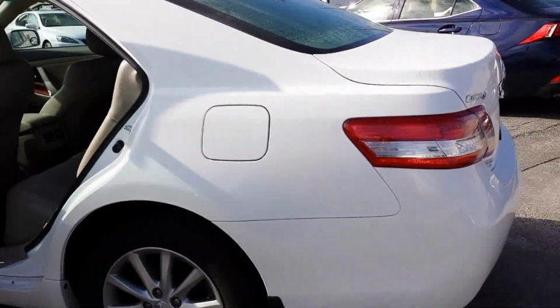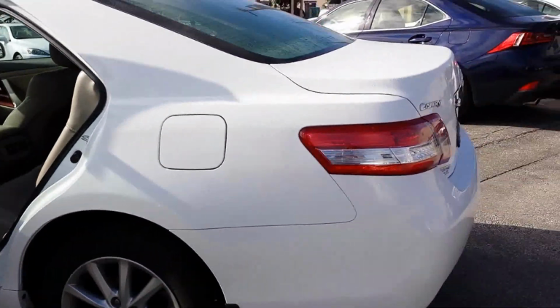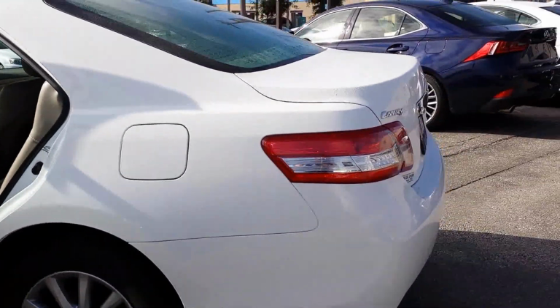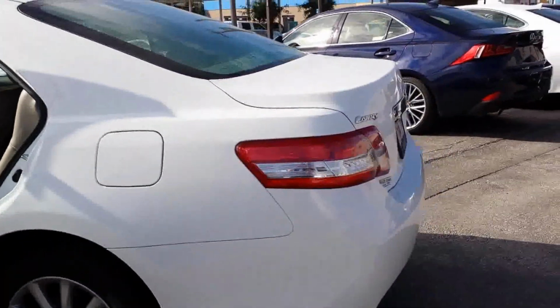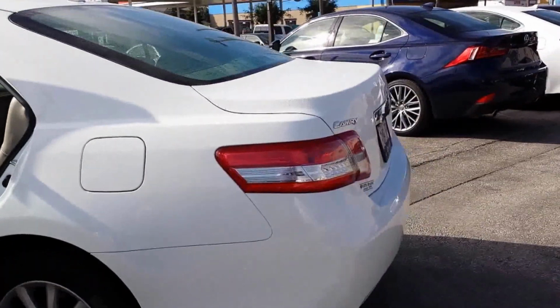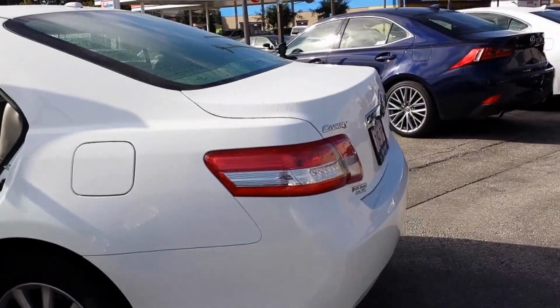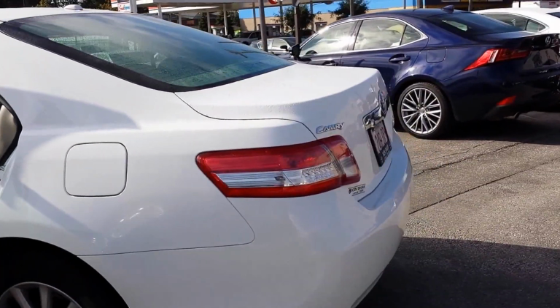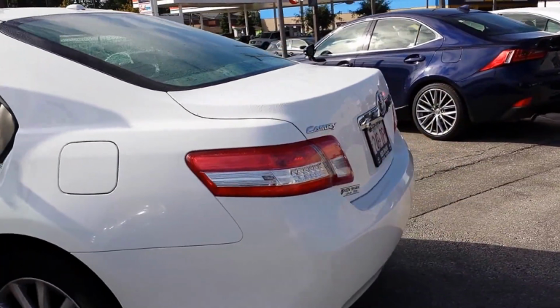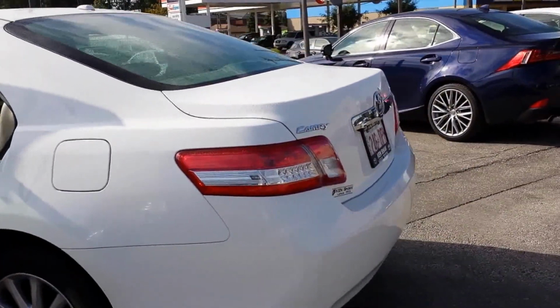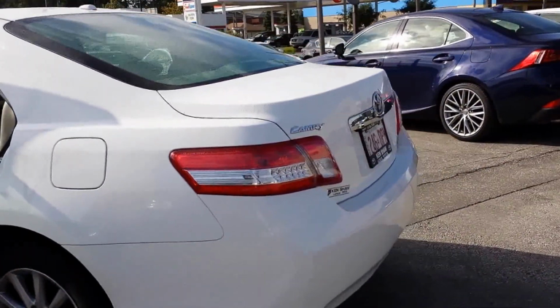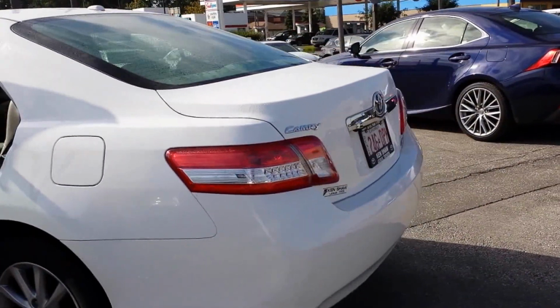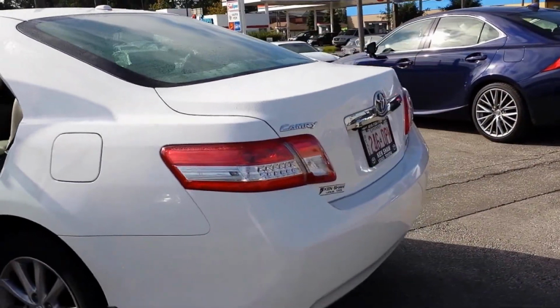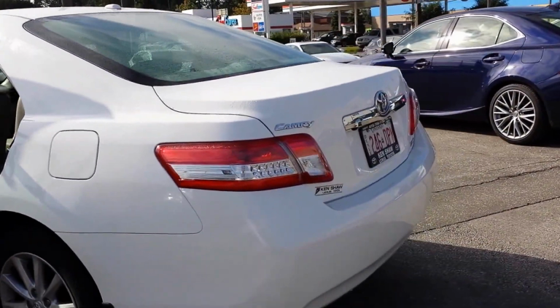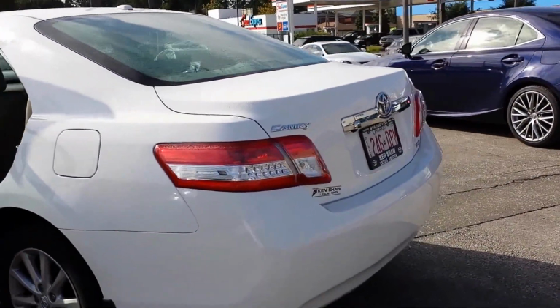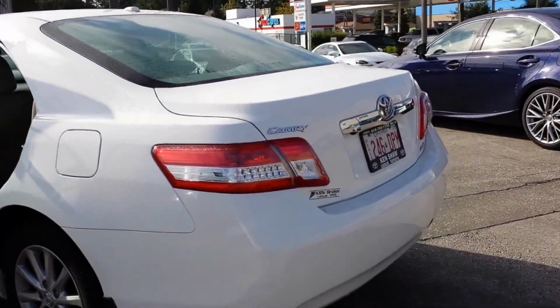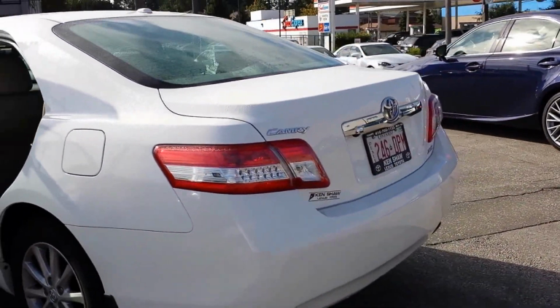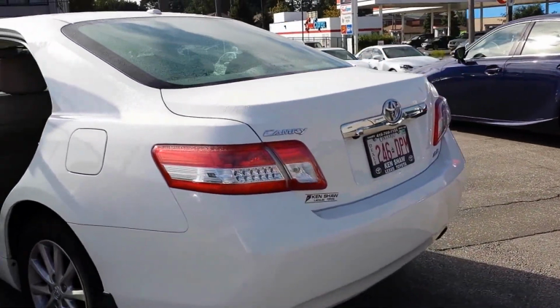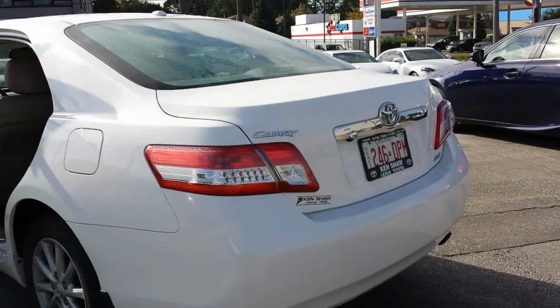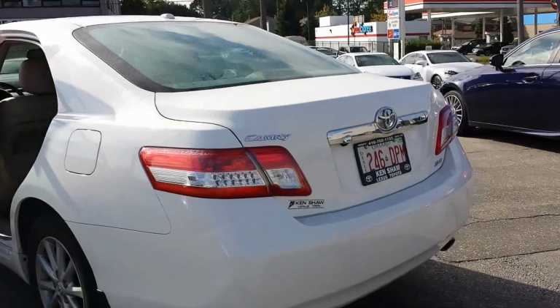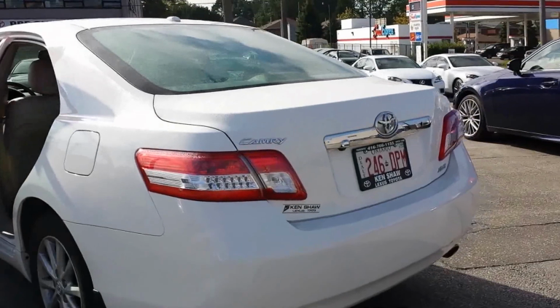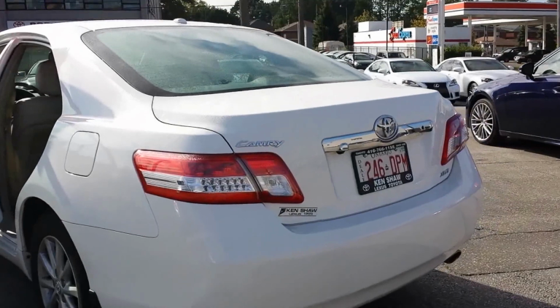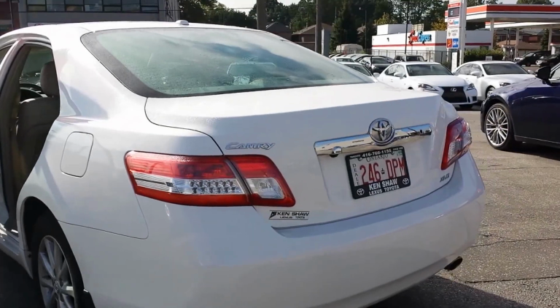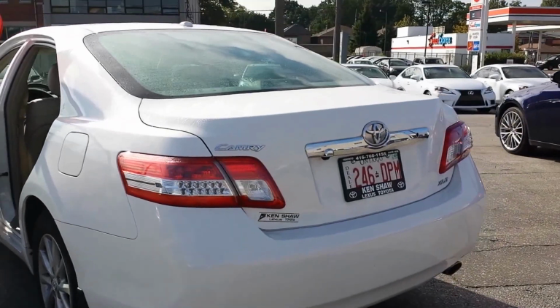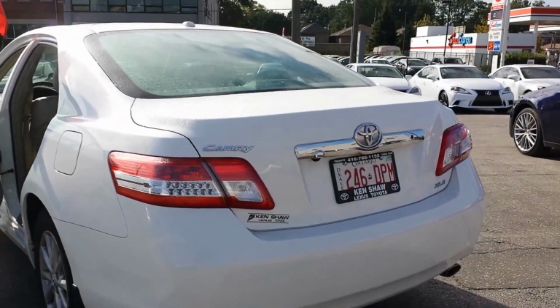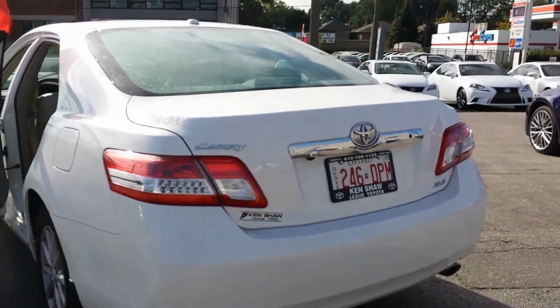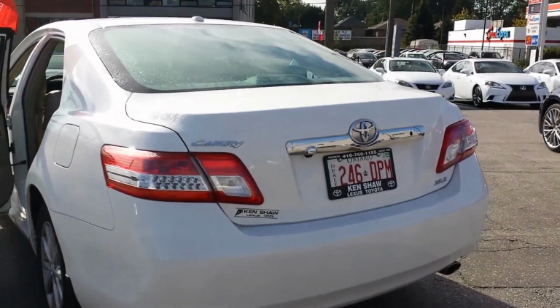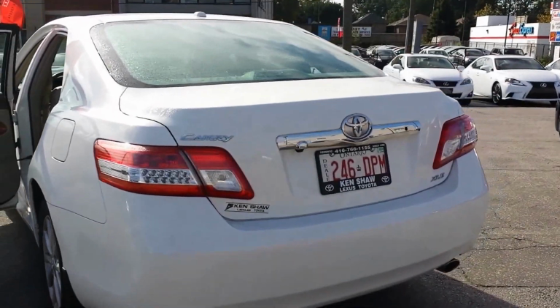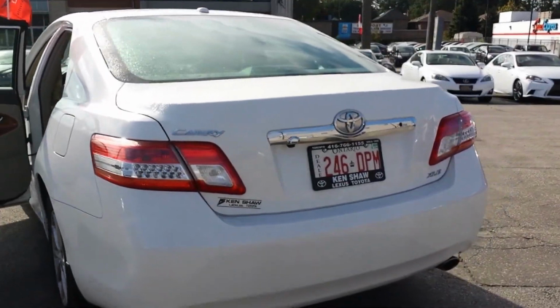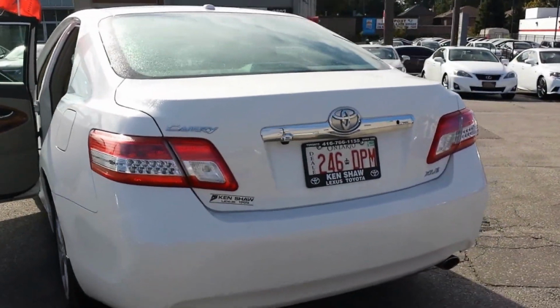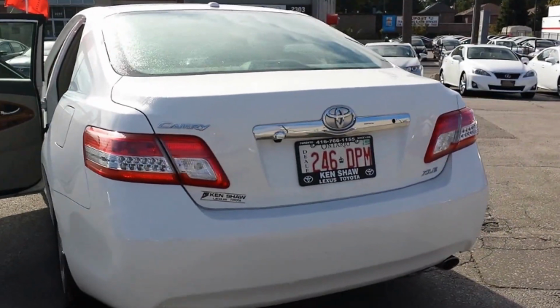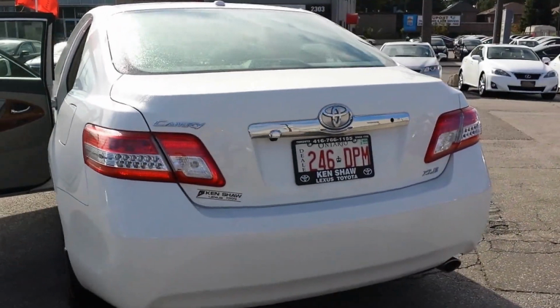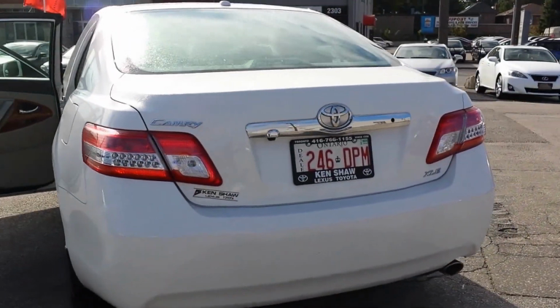Nice spacious trunk. The body of this car is in very good condition.